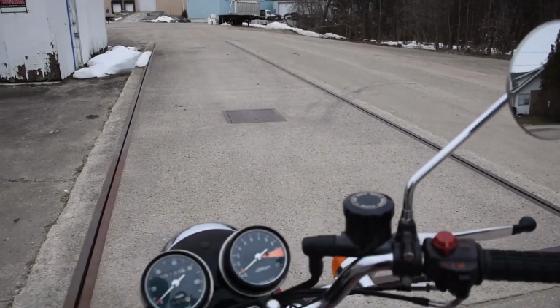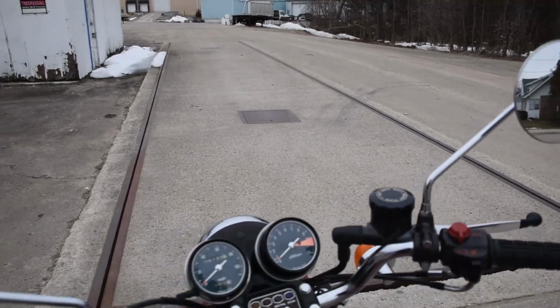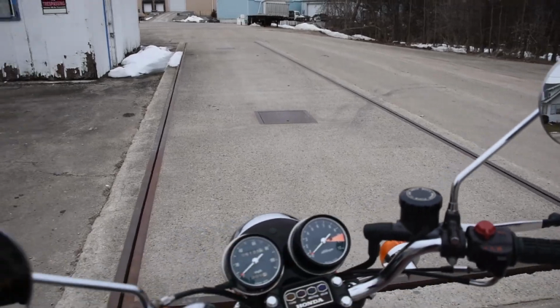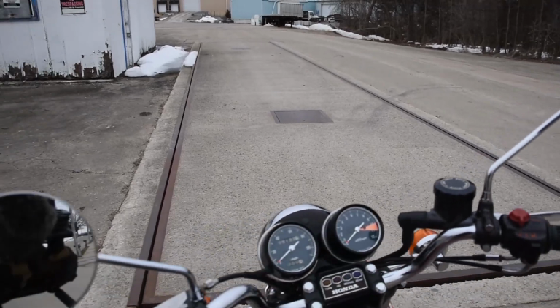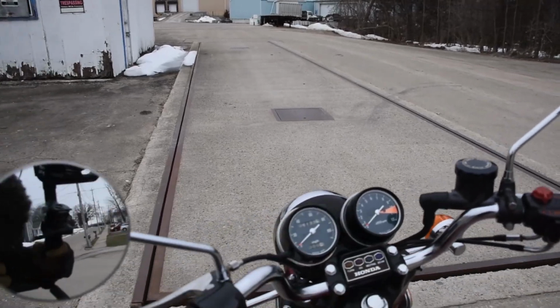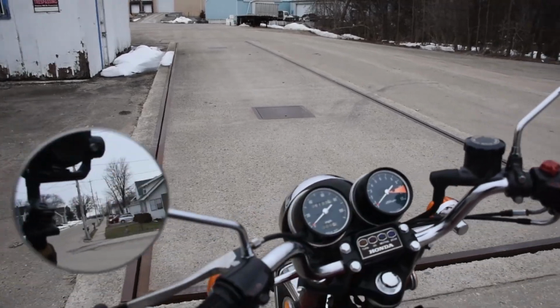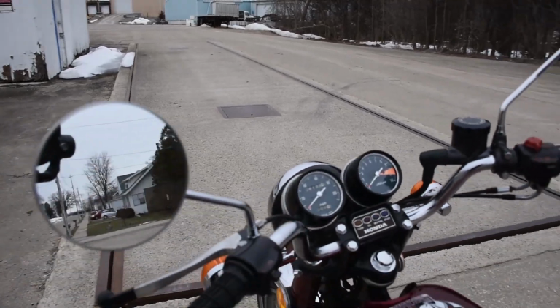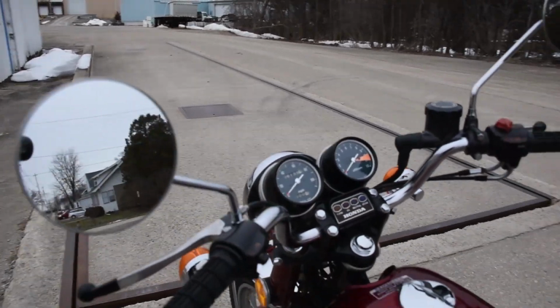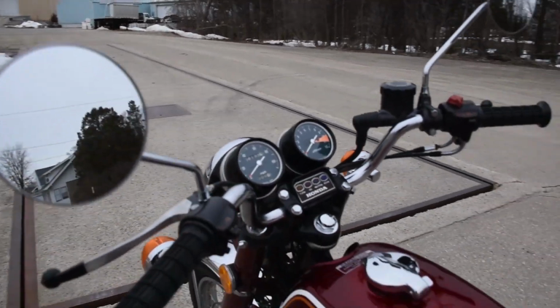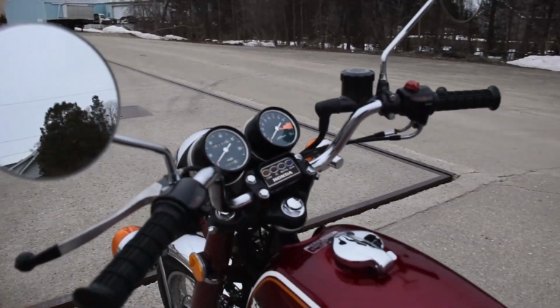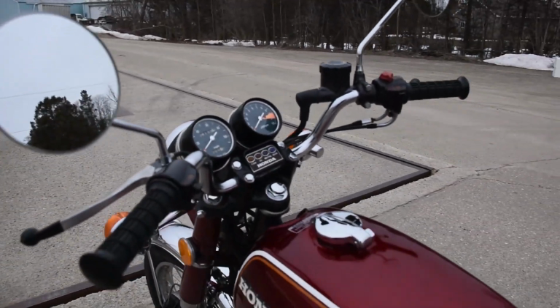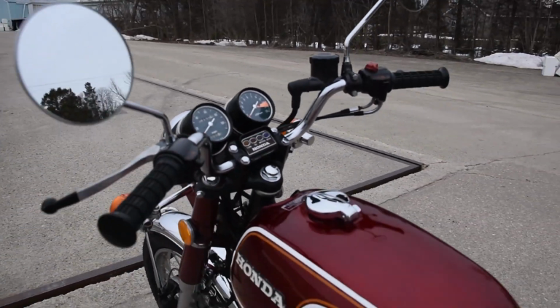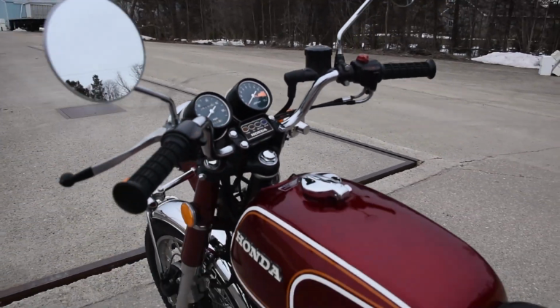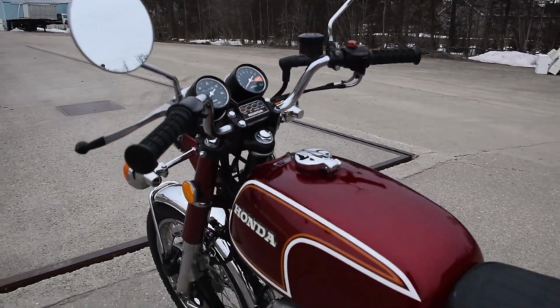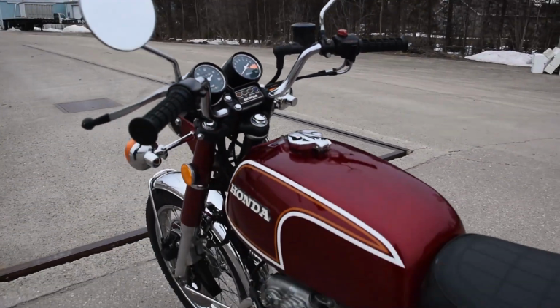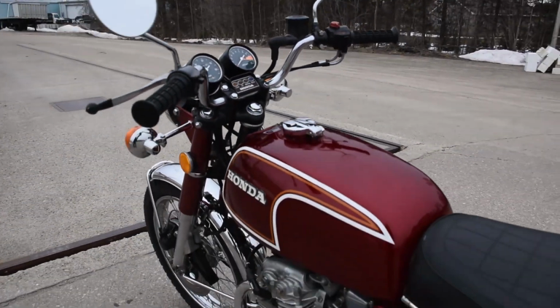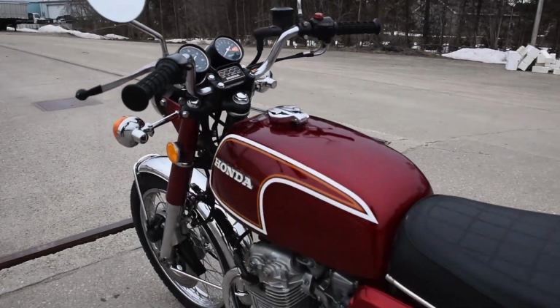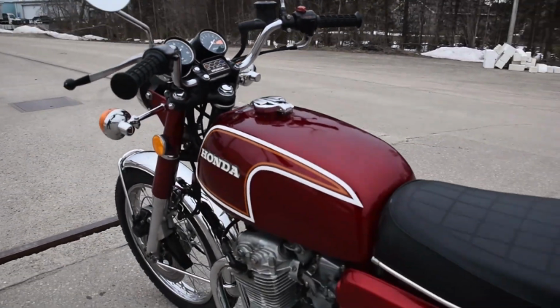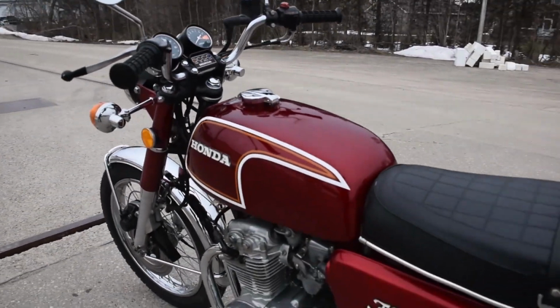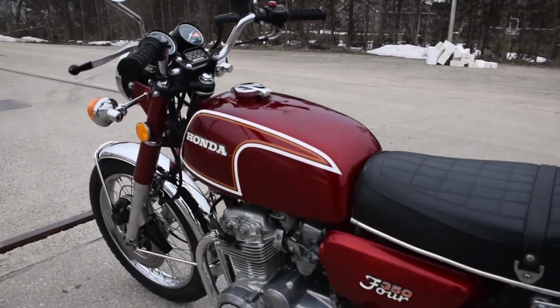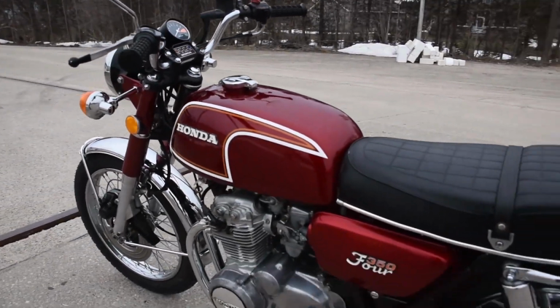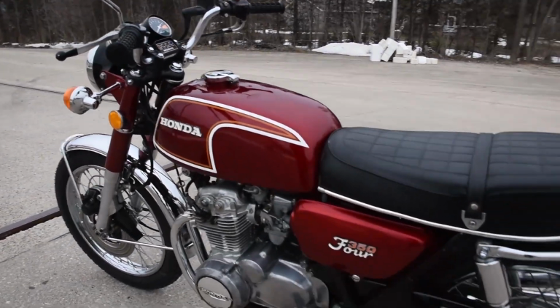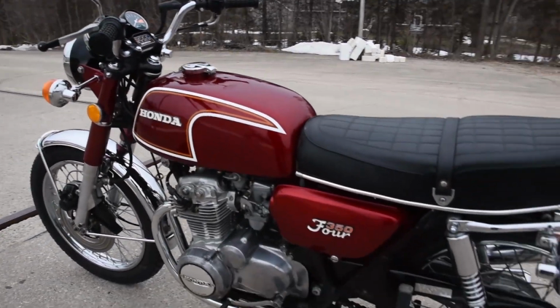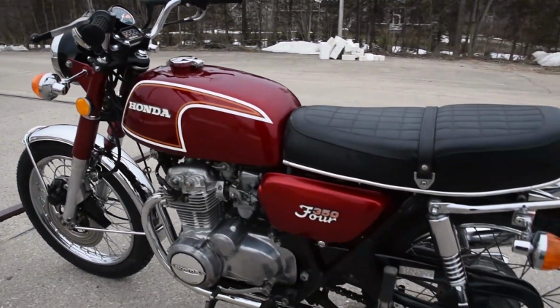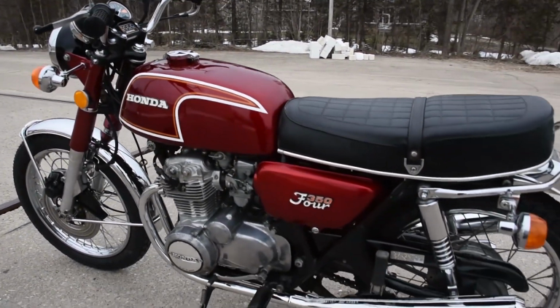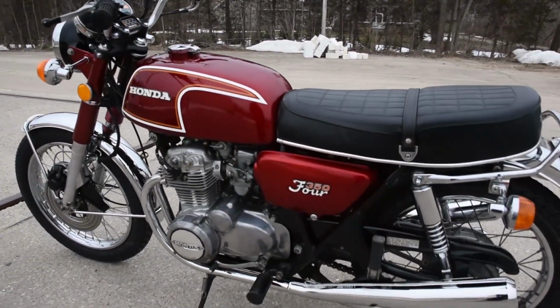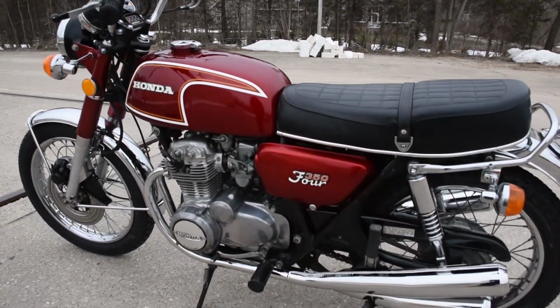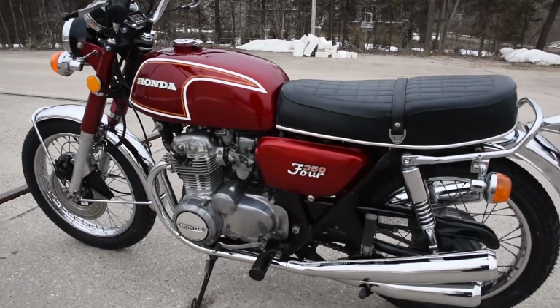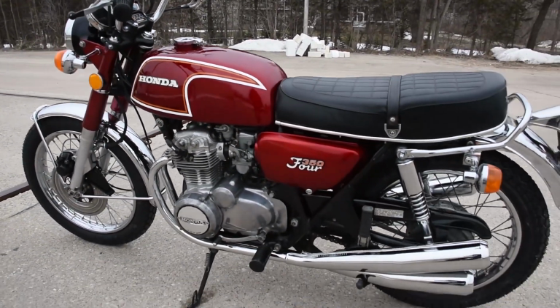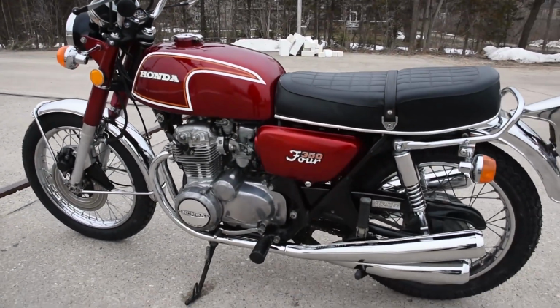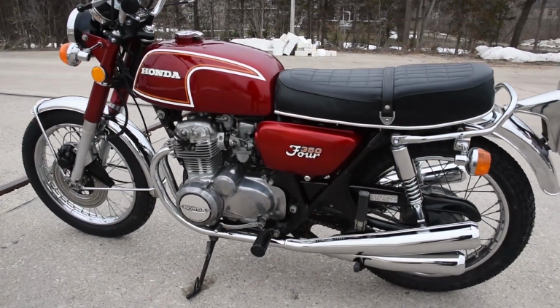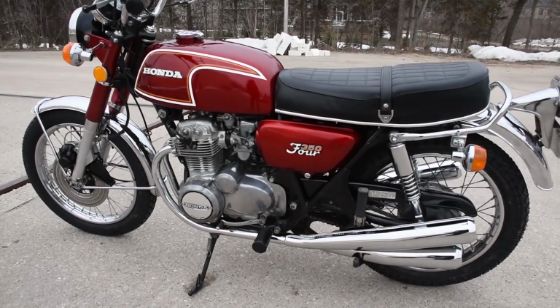There we are — just a beautiful machine. Don't hesitate to ask any questions and please leave a few comments. Thanks for watching.